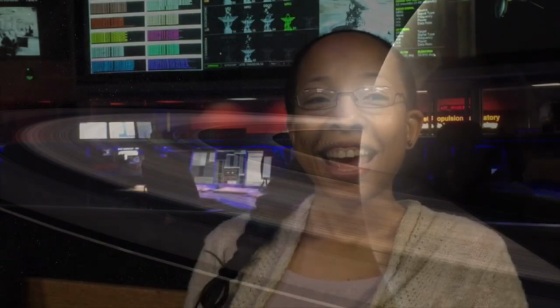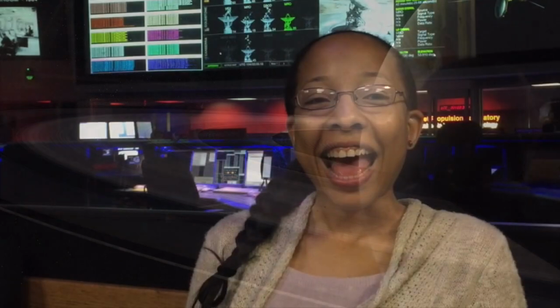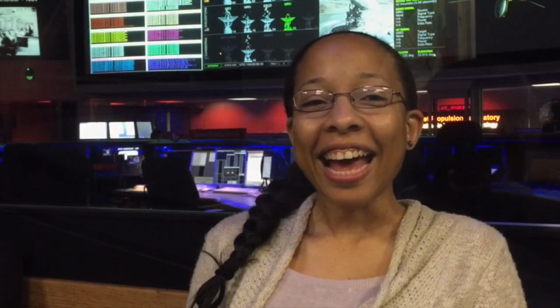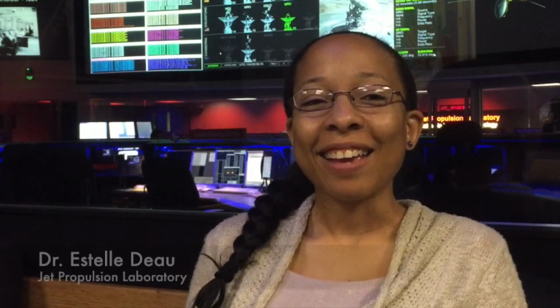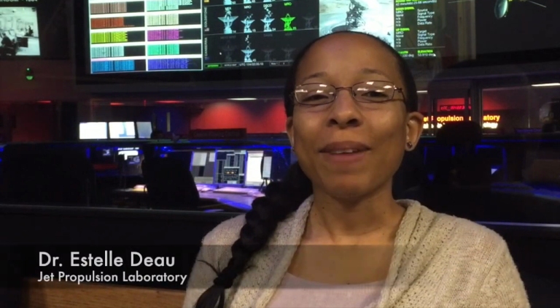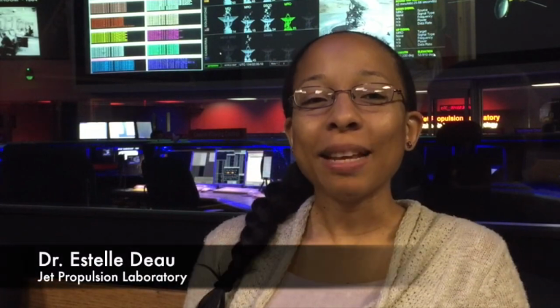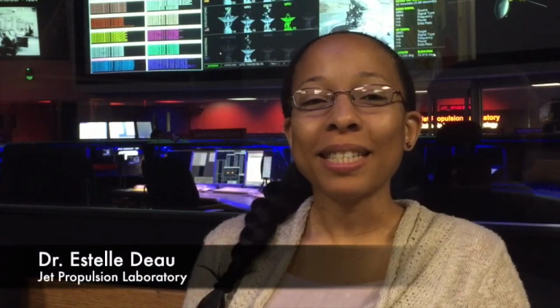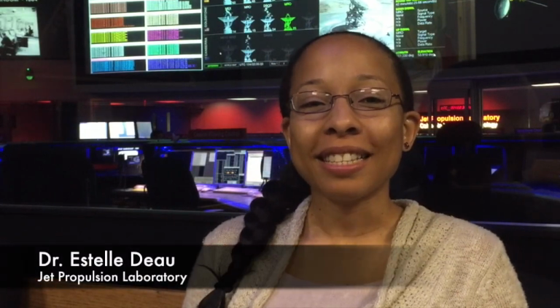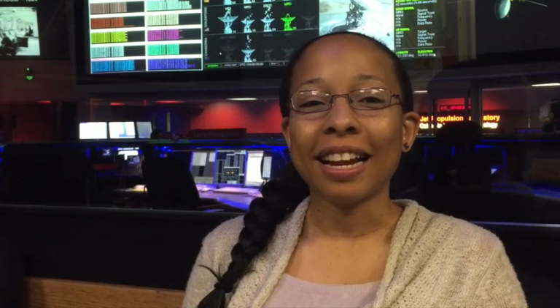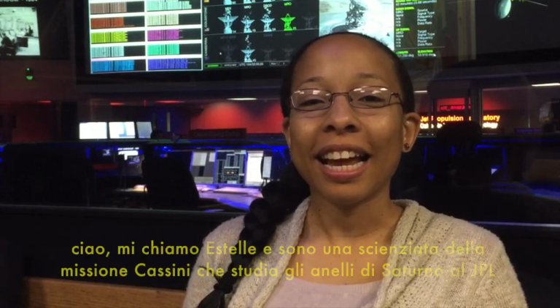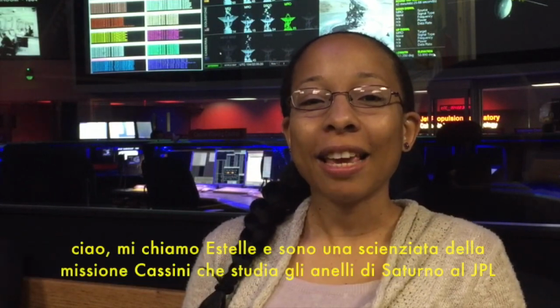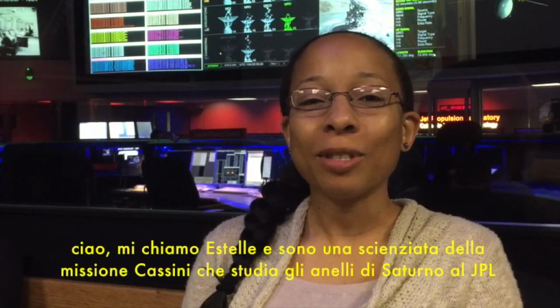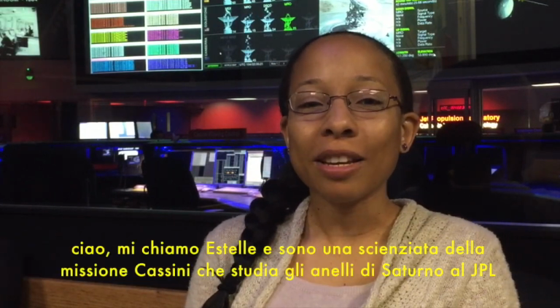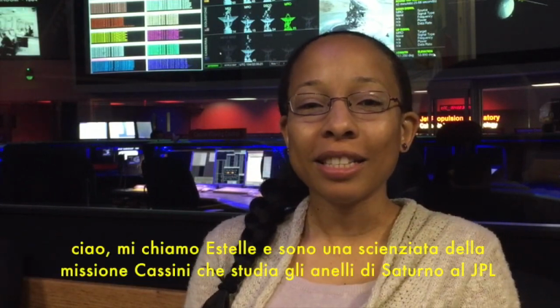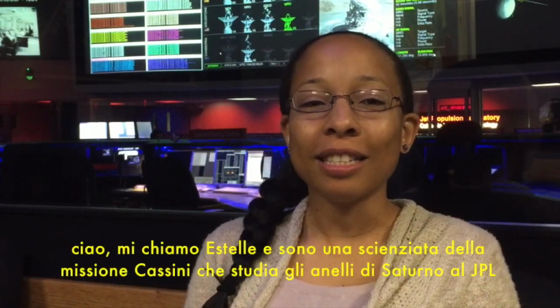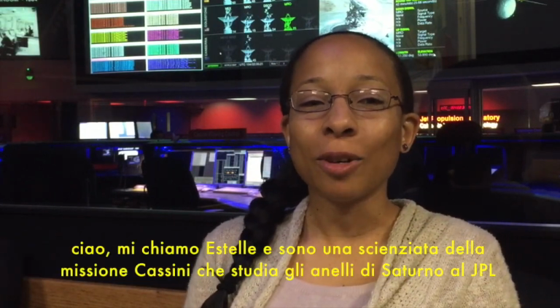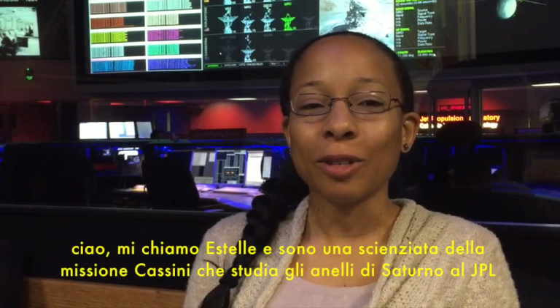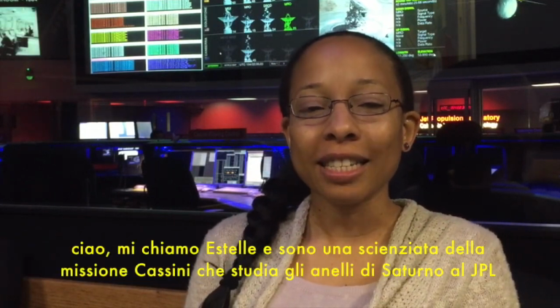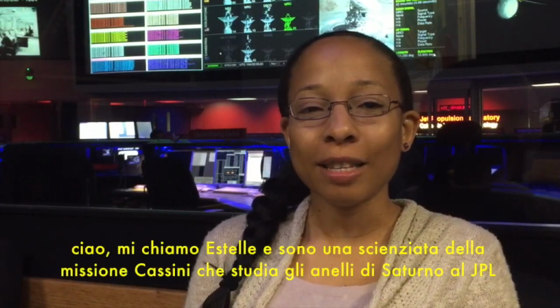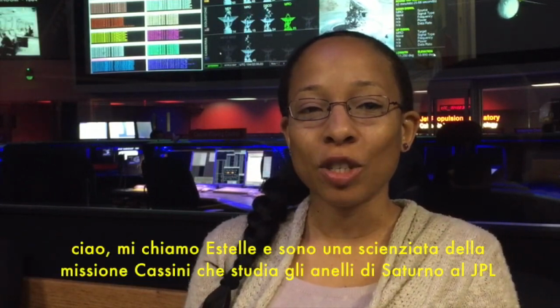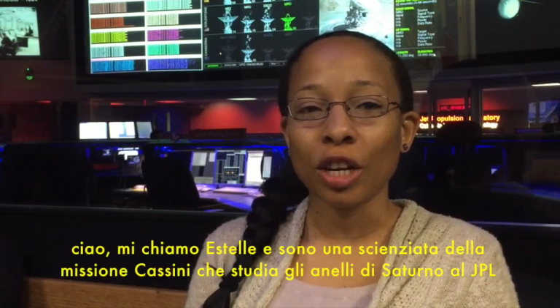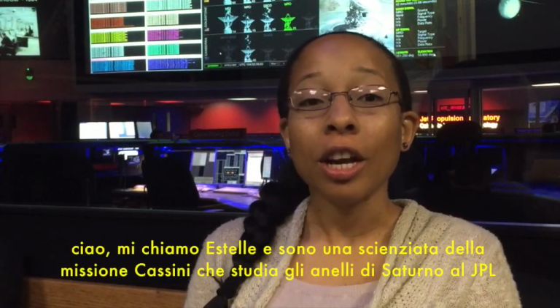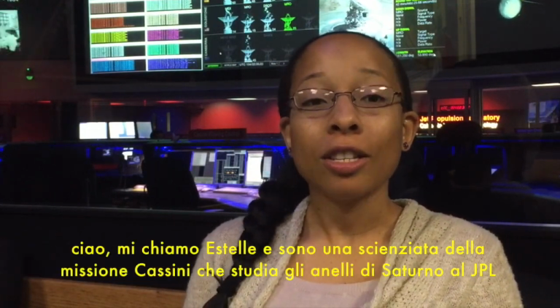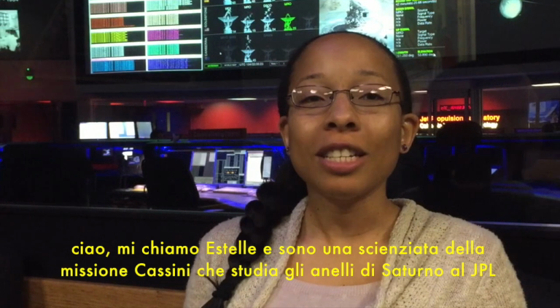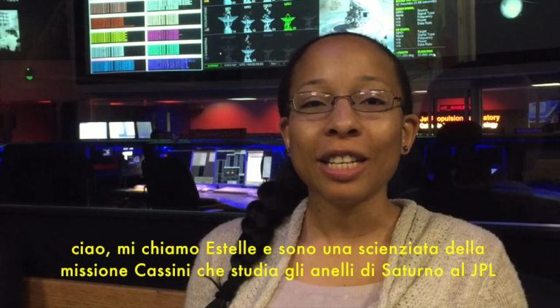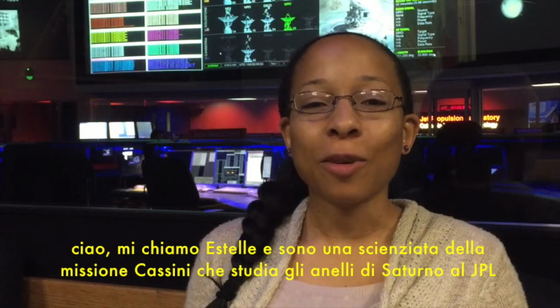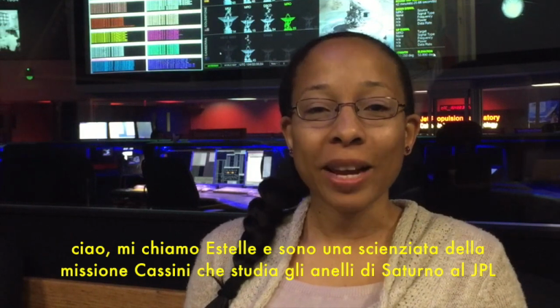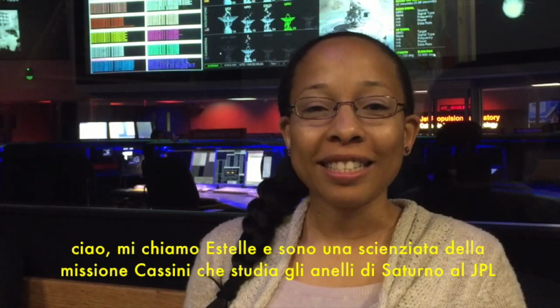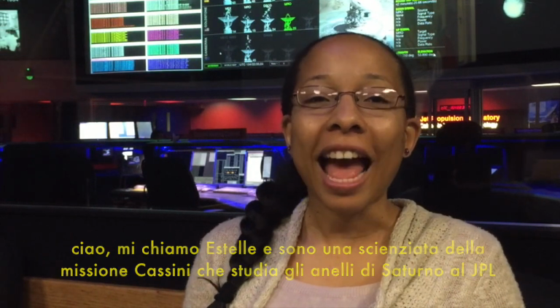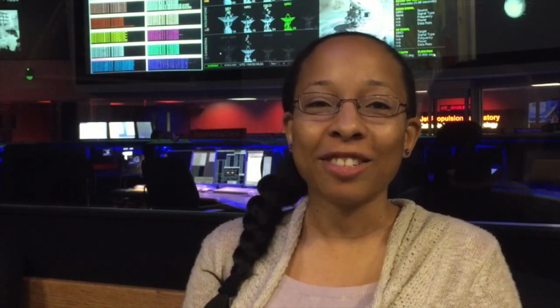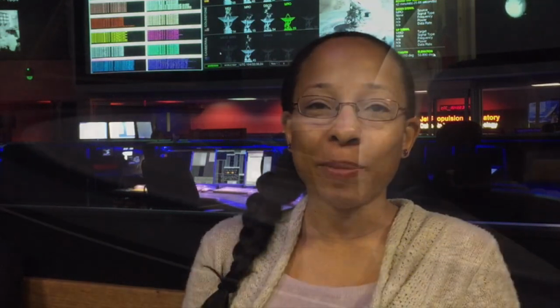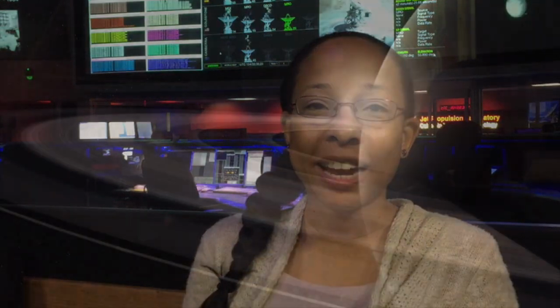Hi, my name is Estelle and I am a scientist on the Cassini mission studying the rings at JPL.